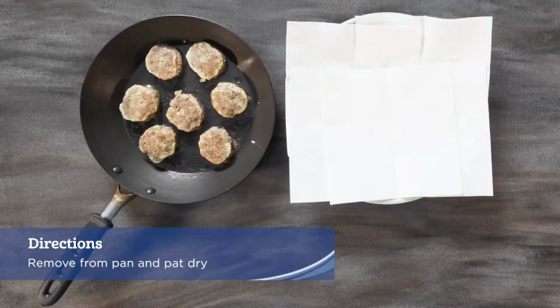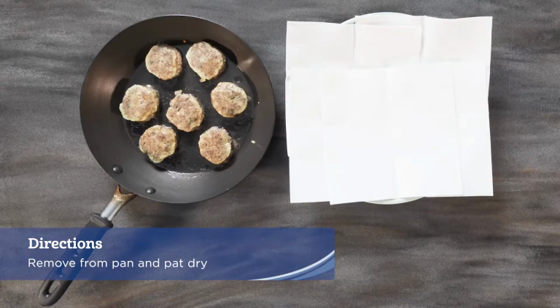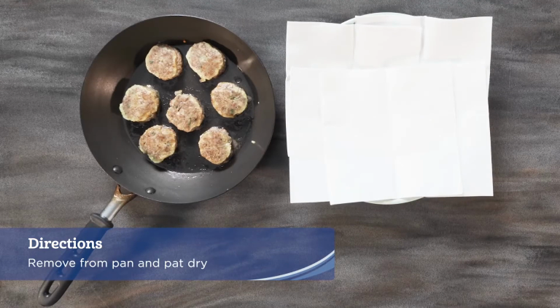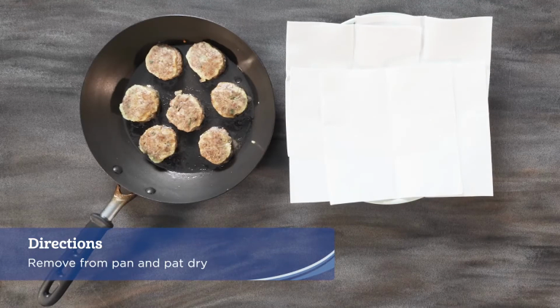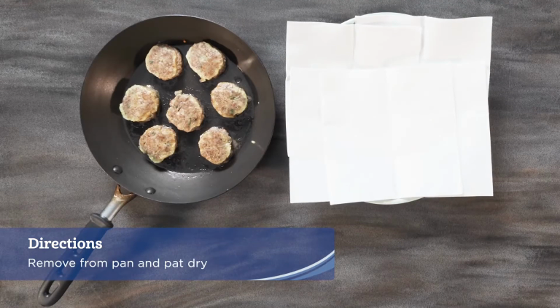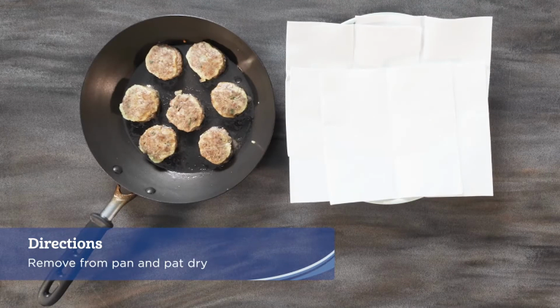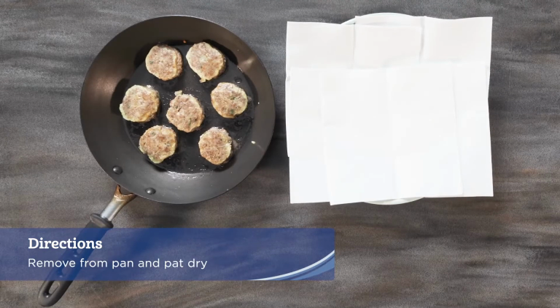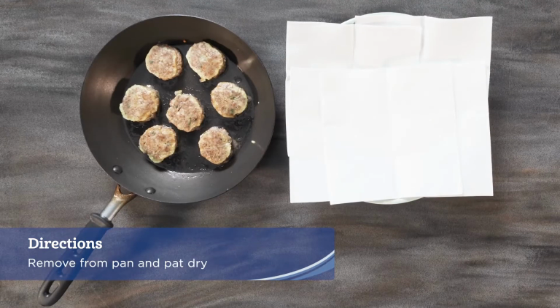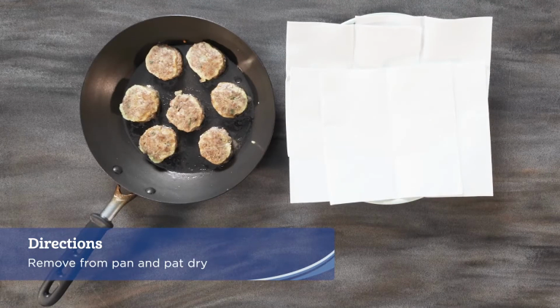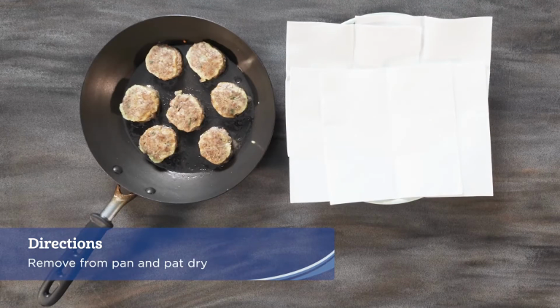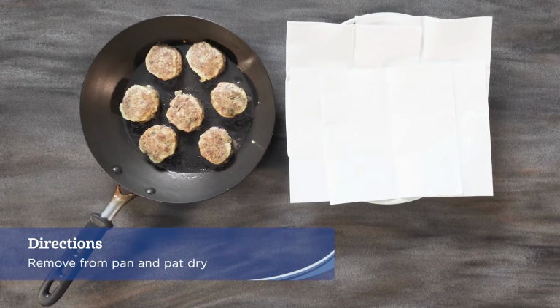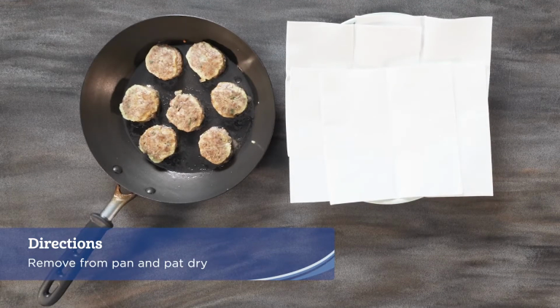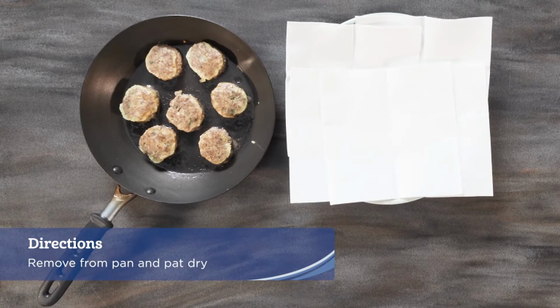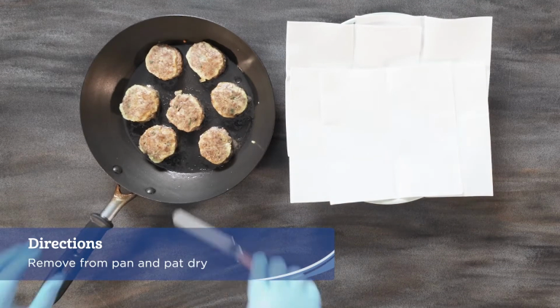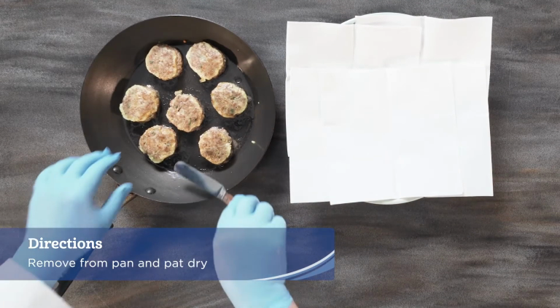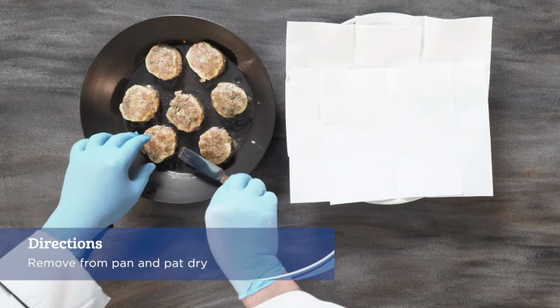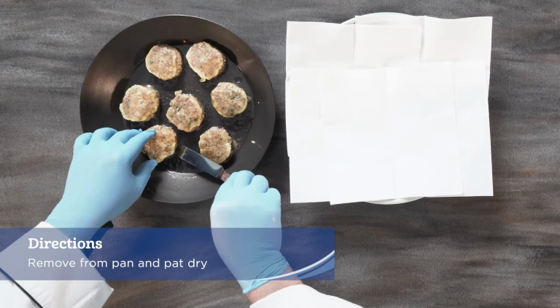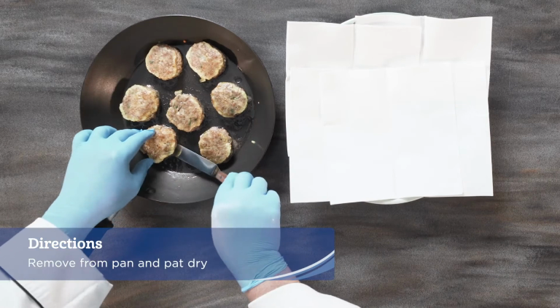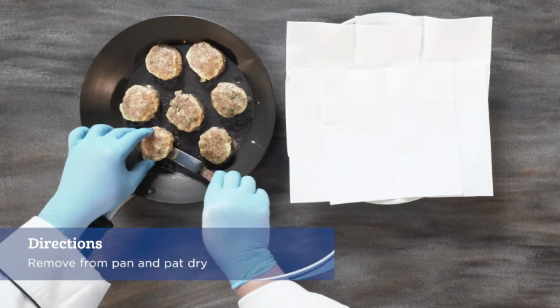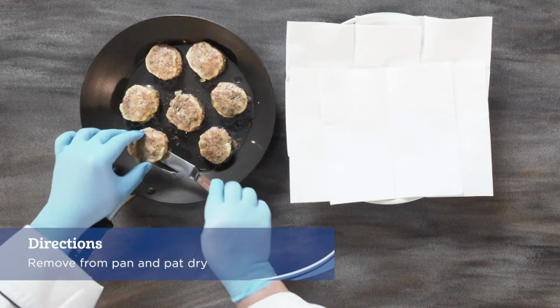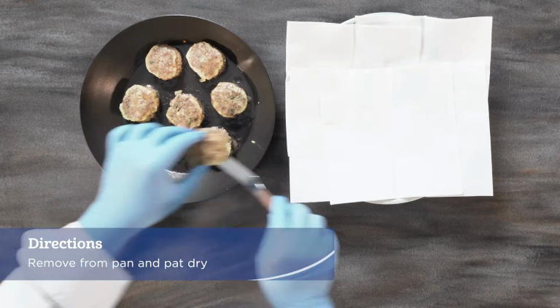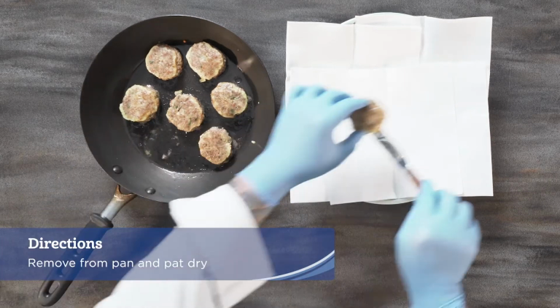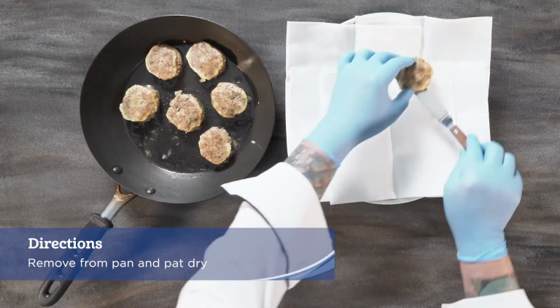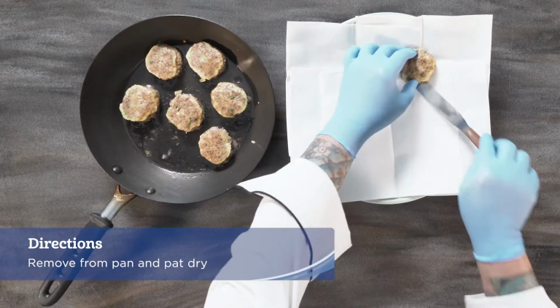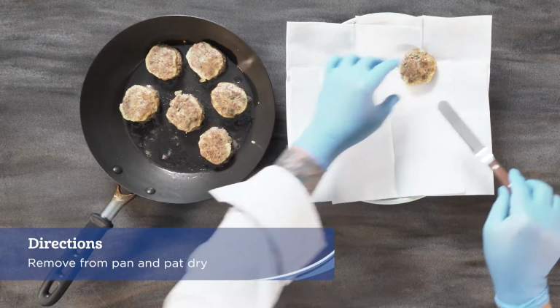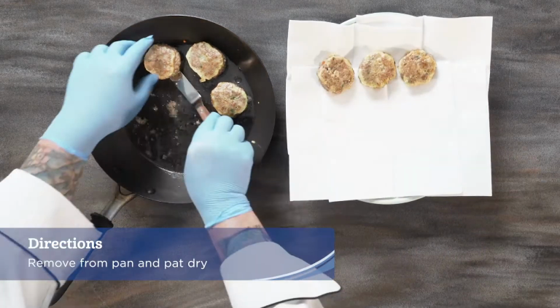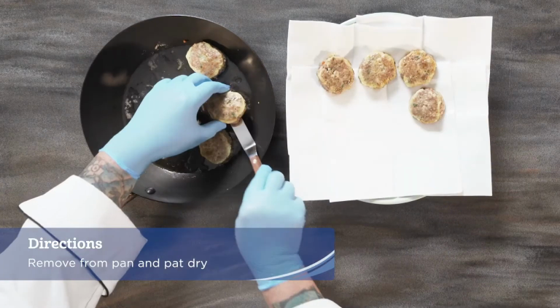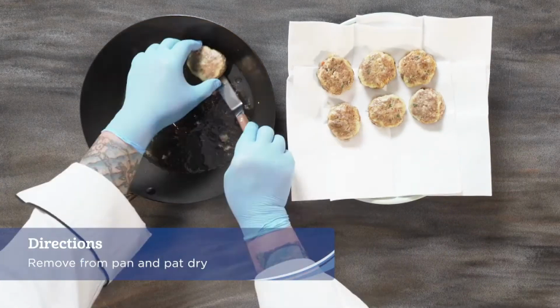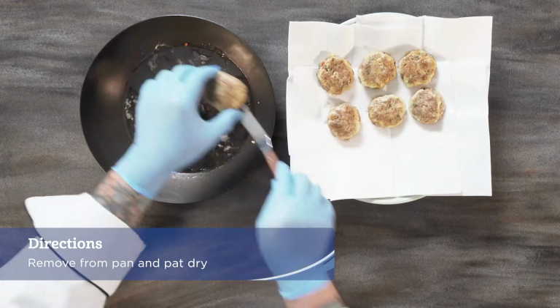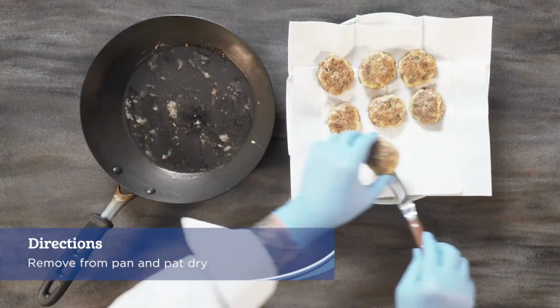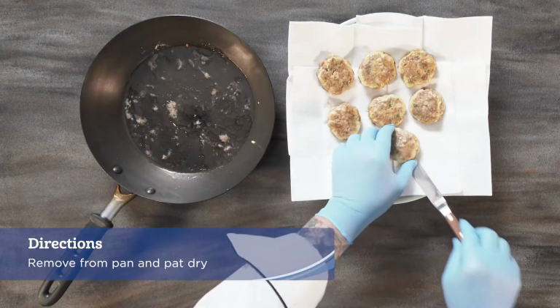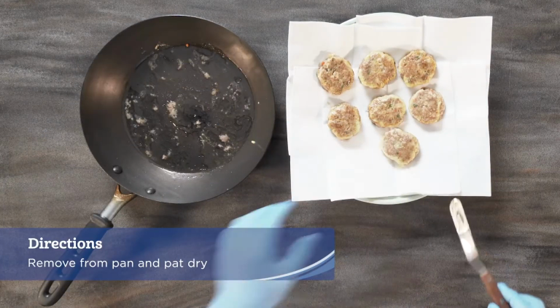Remove from the pan and pat dry with paper towels. Place onto a serving platter.